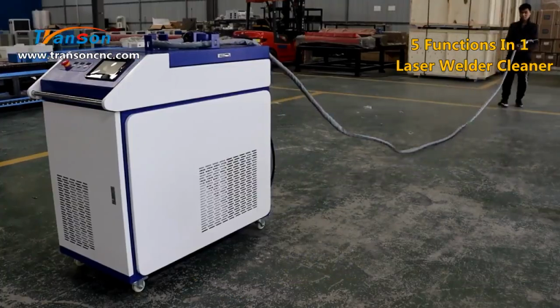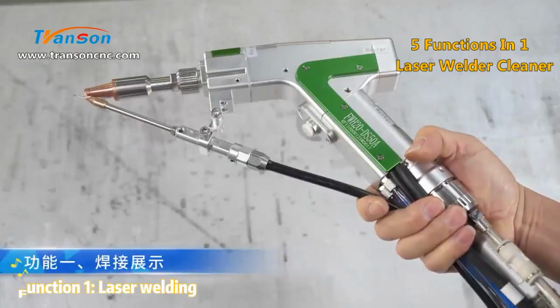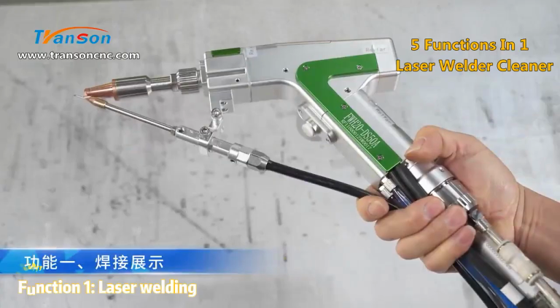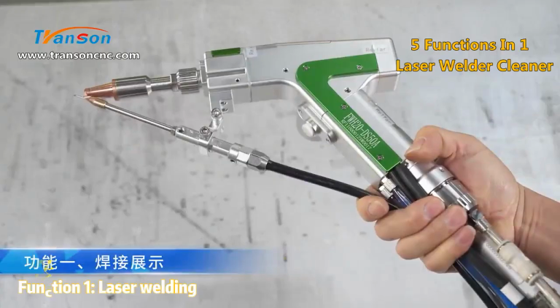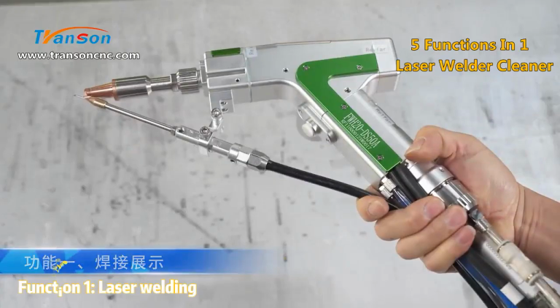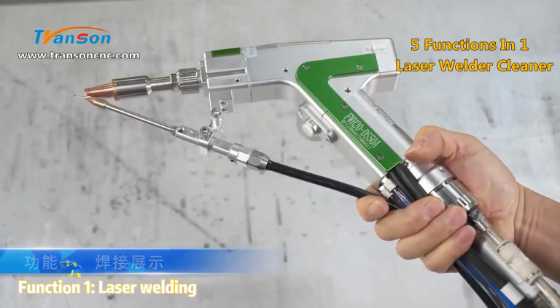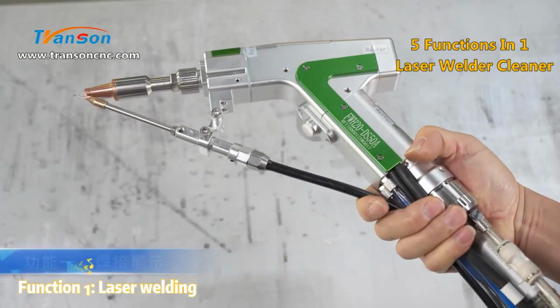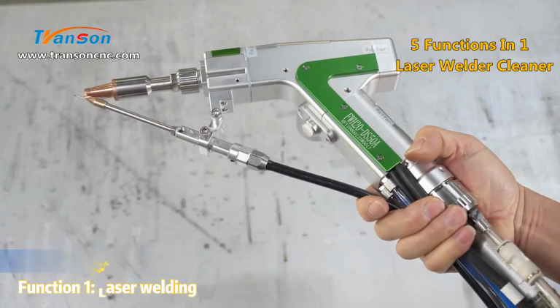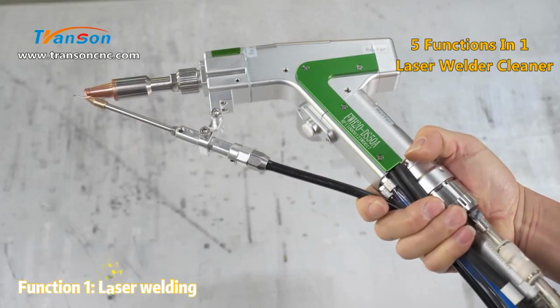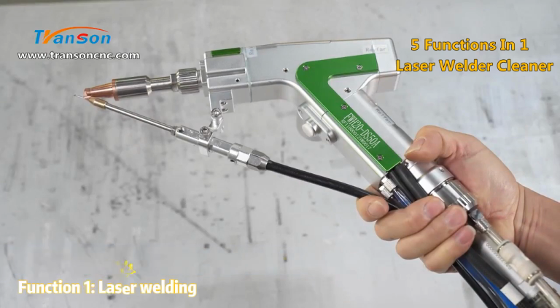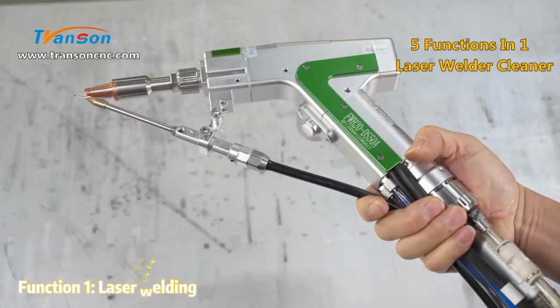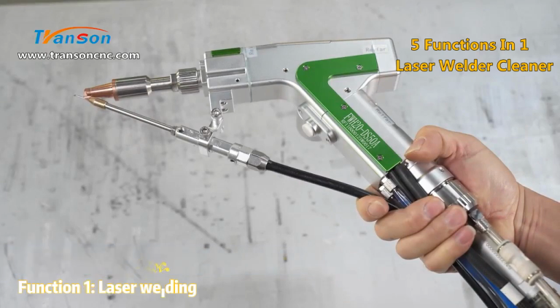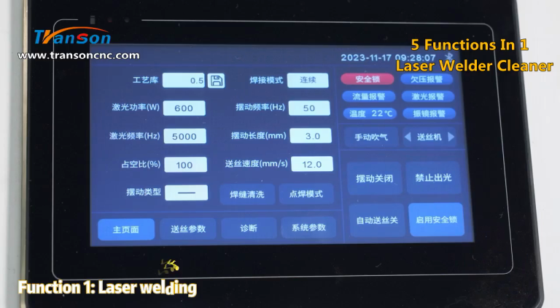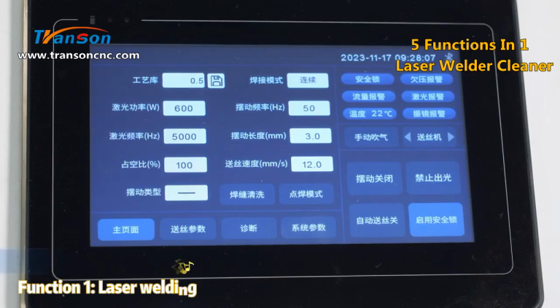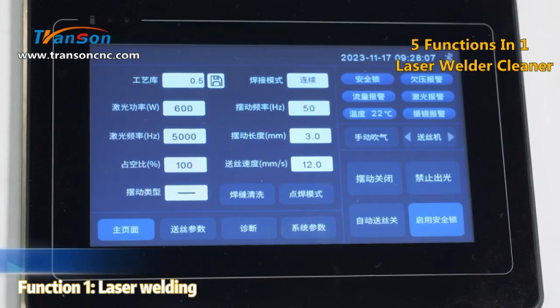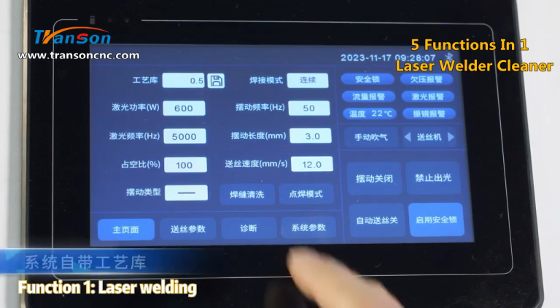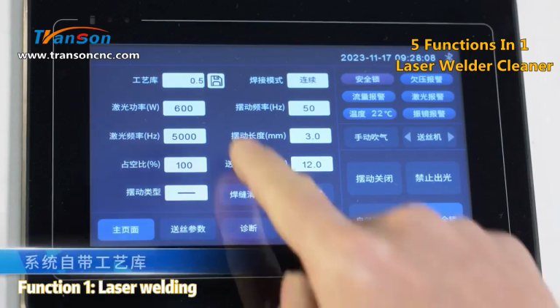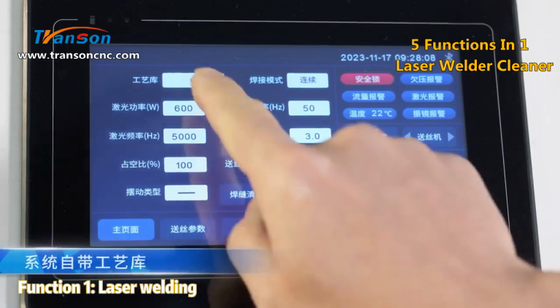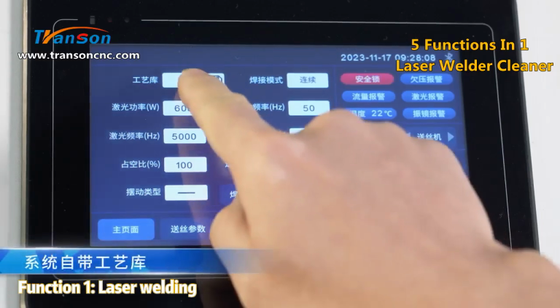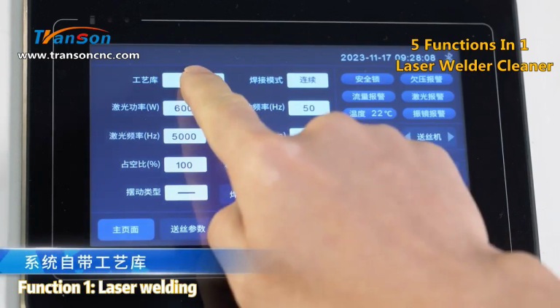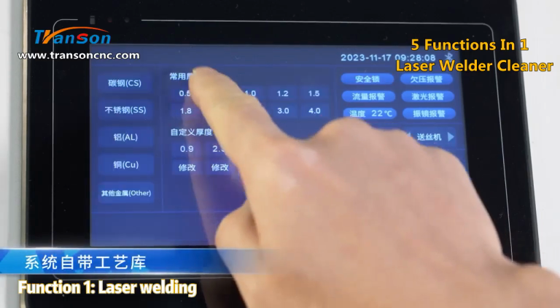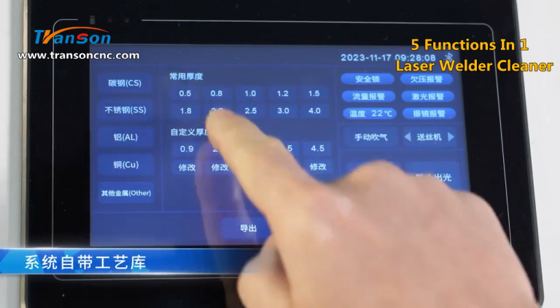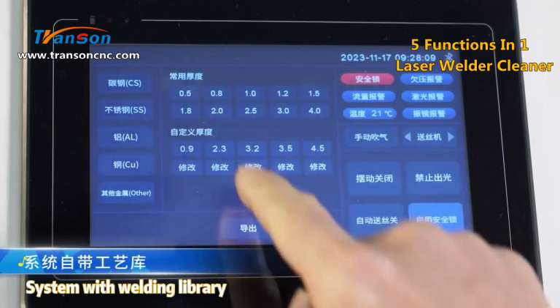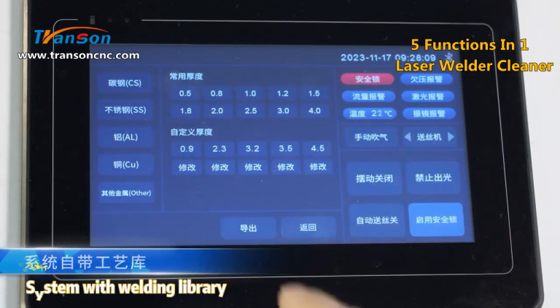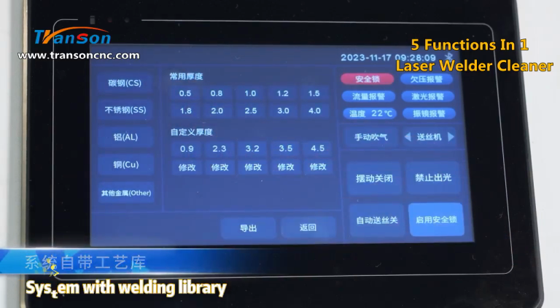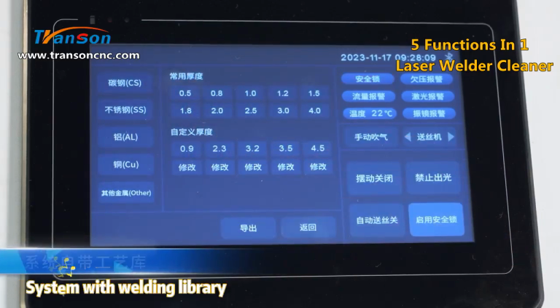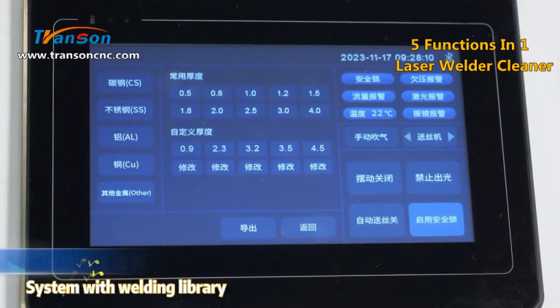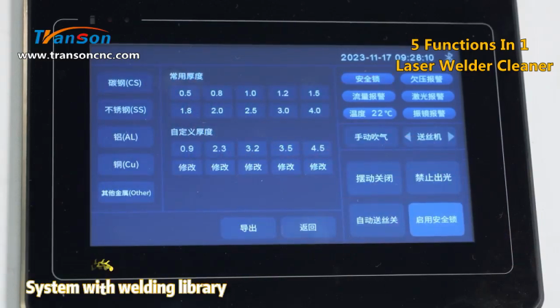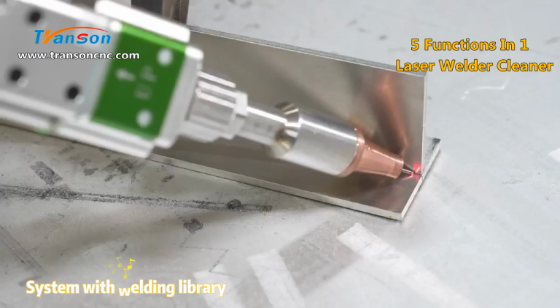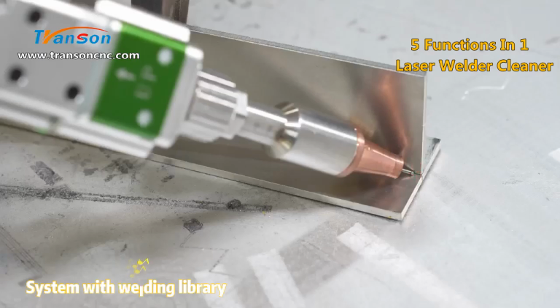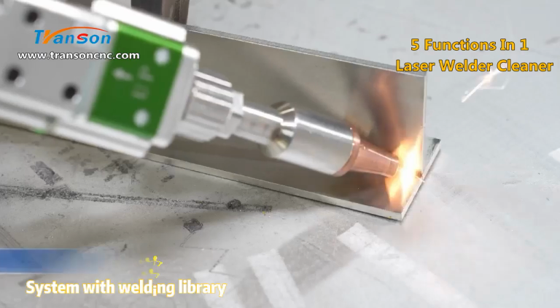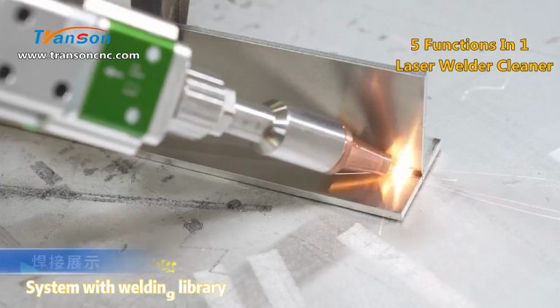Function one: laser welding. System with welding library.